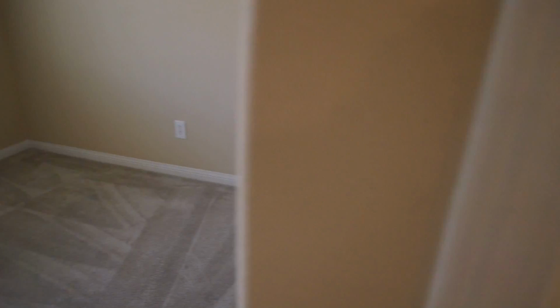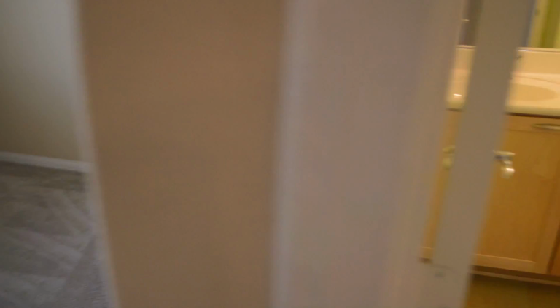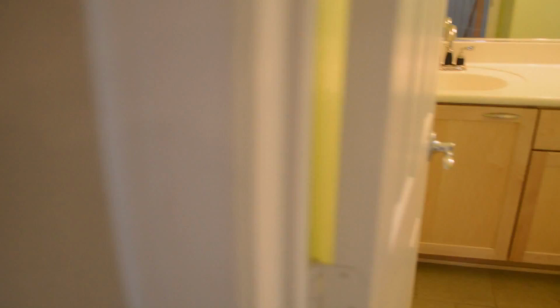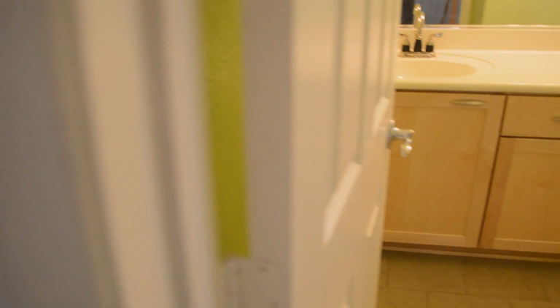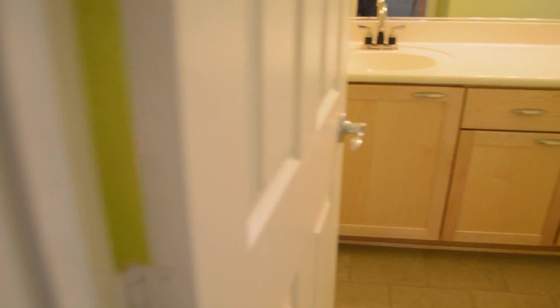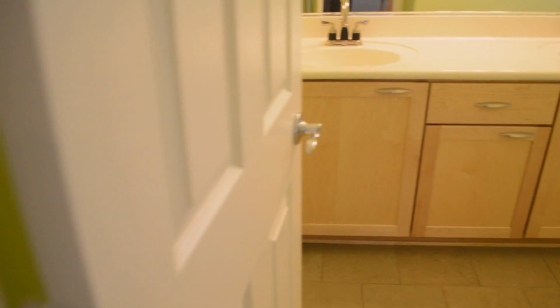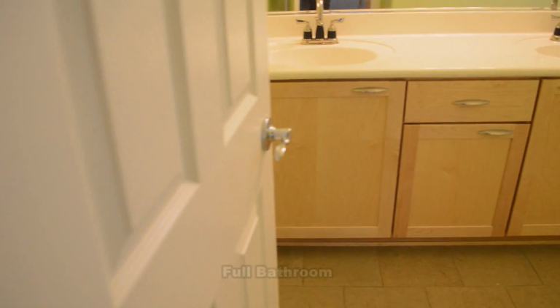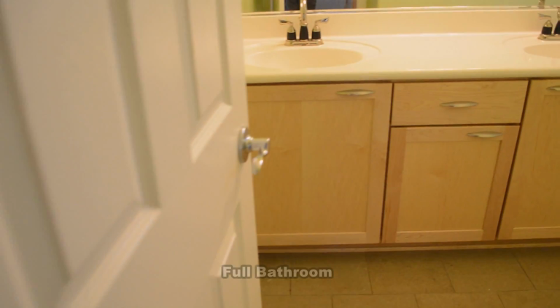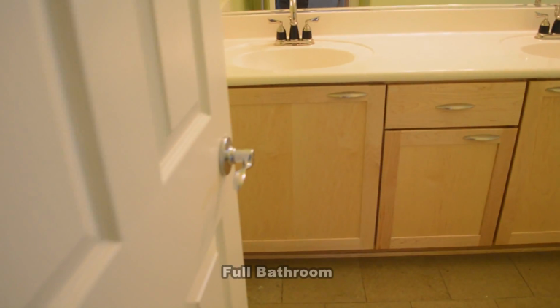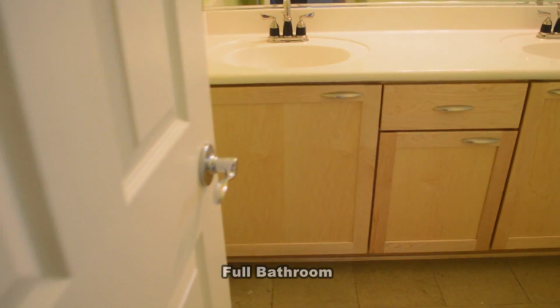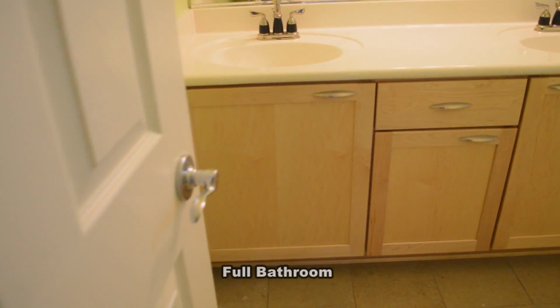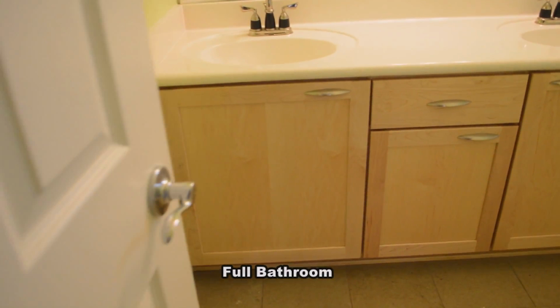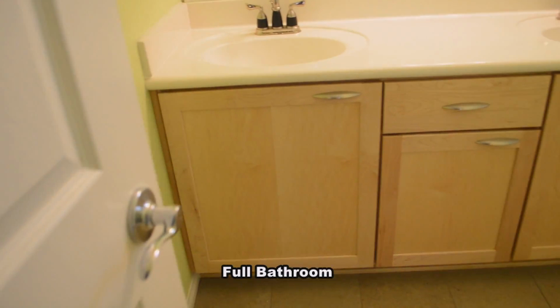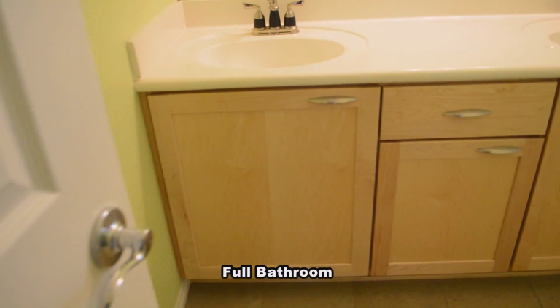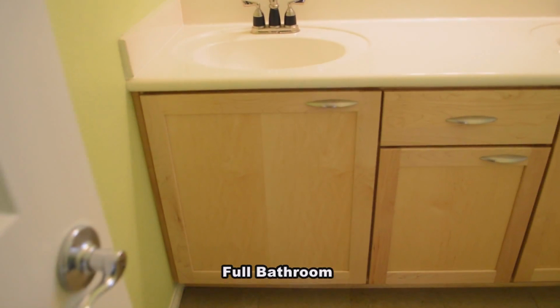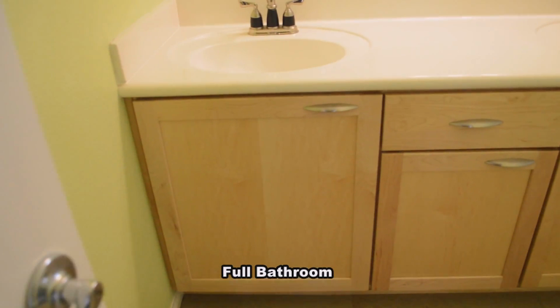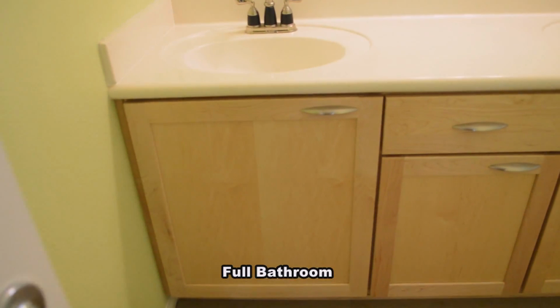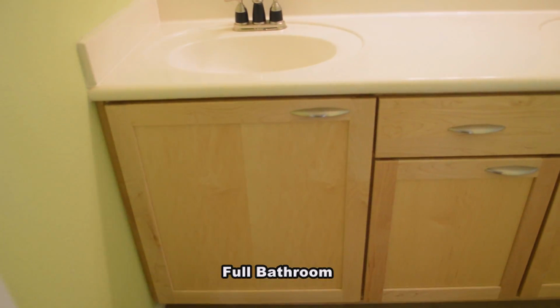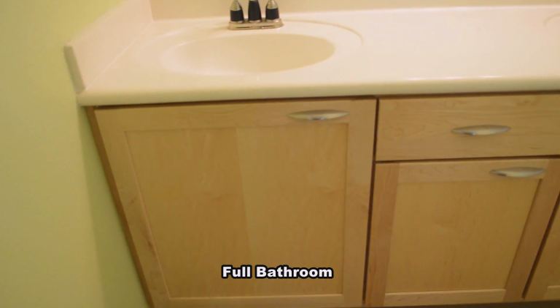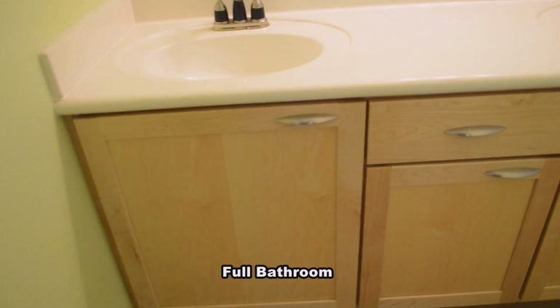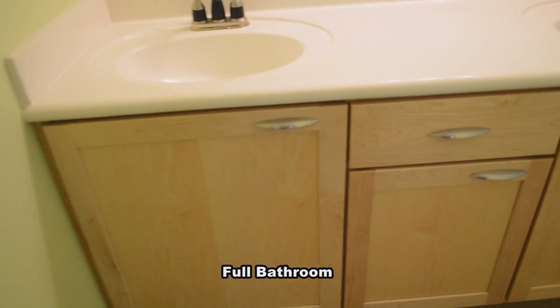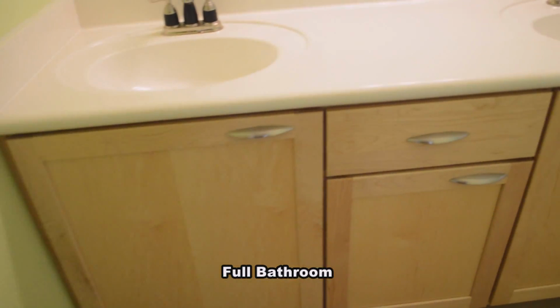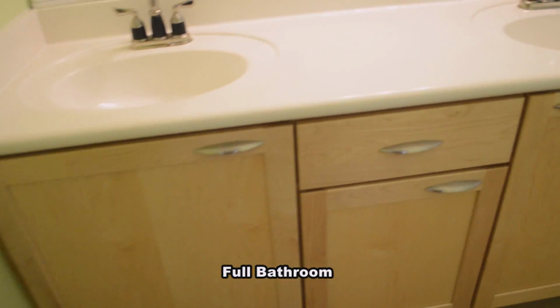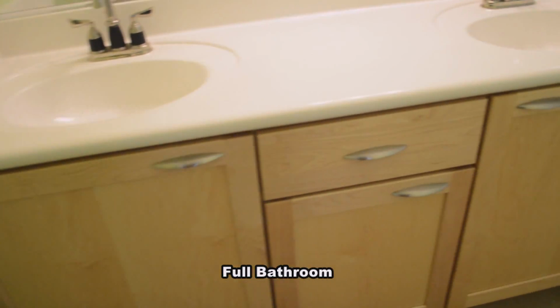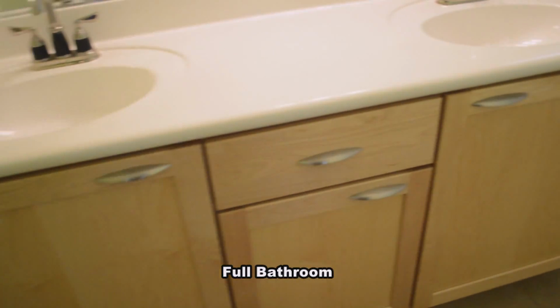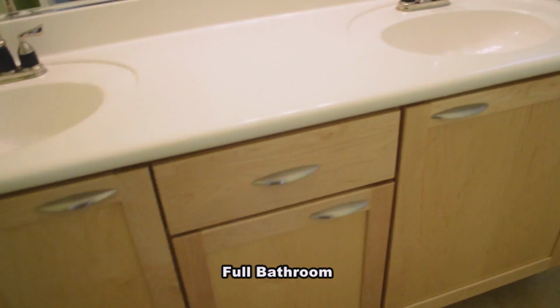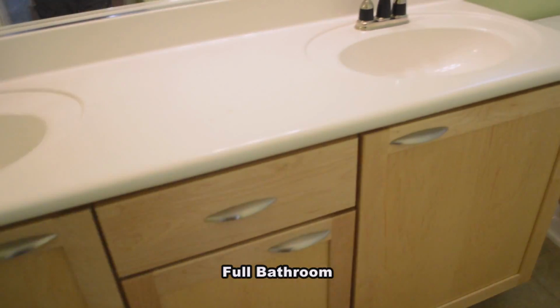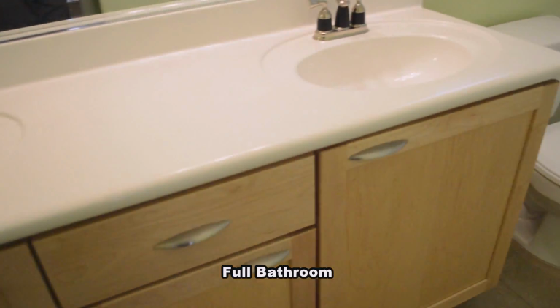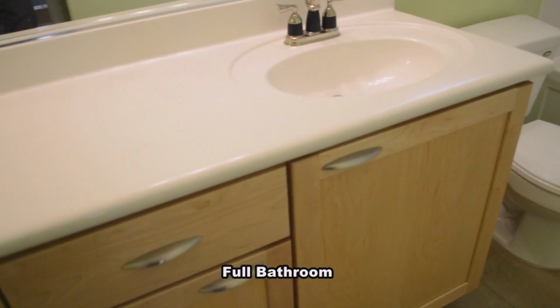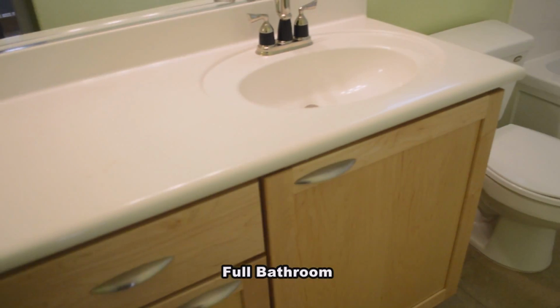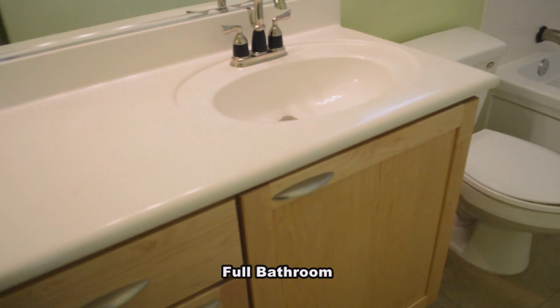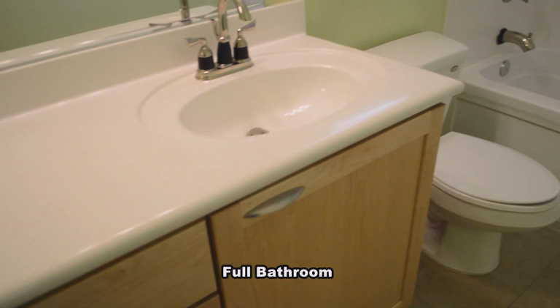The full second bathroom has a double sink vanity and a tub shower combo.